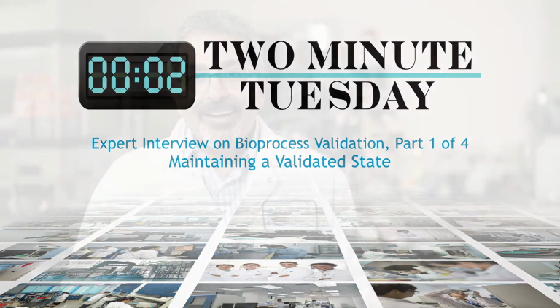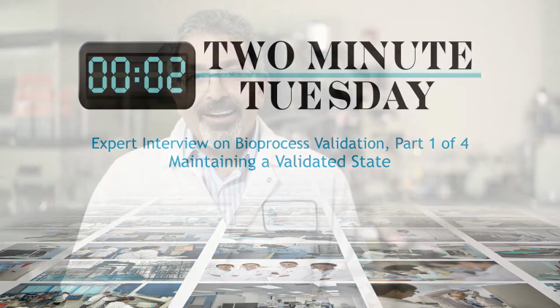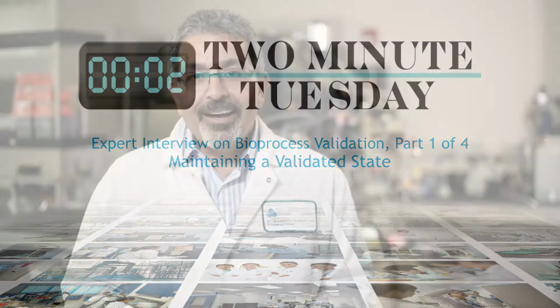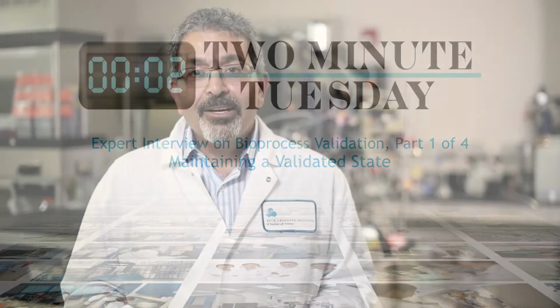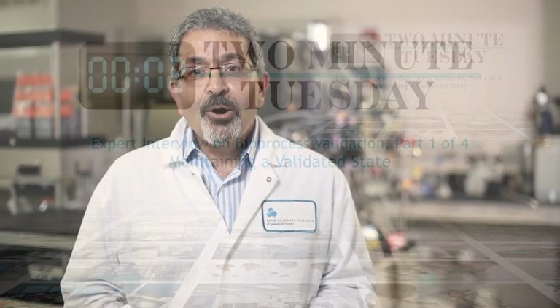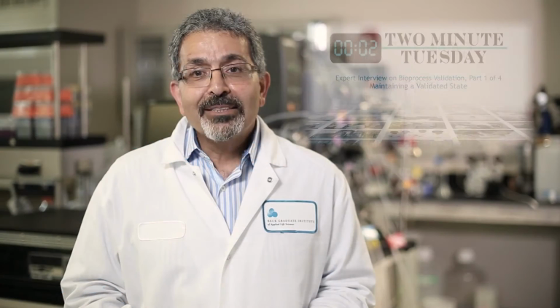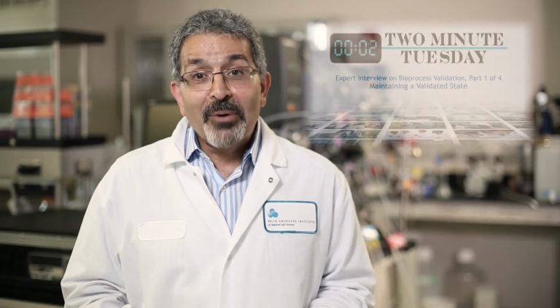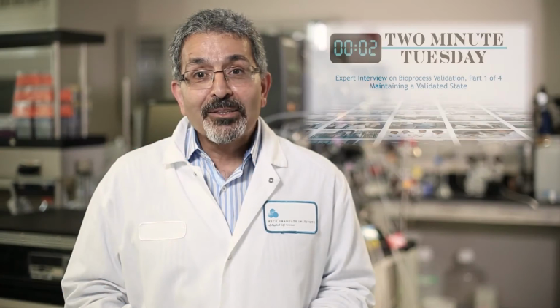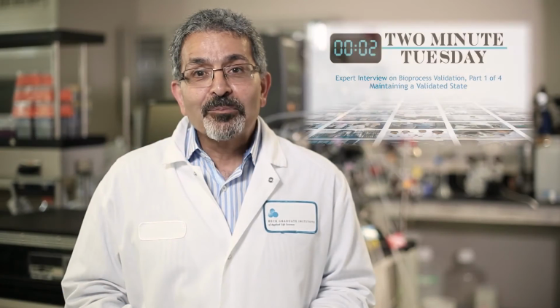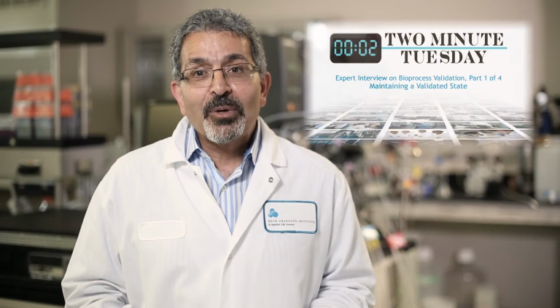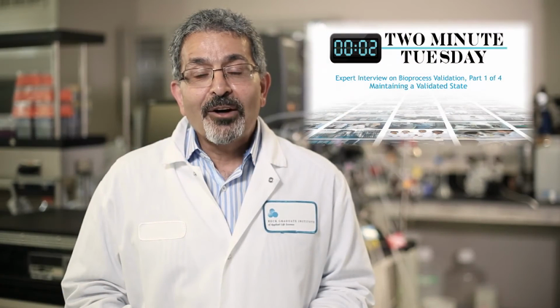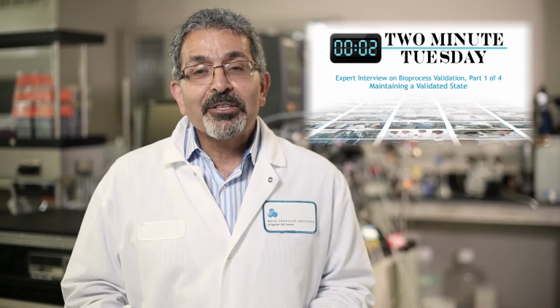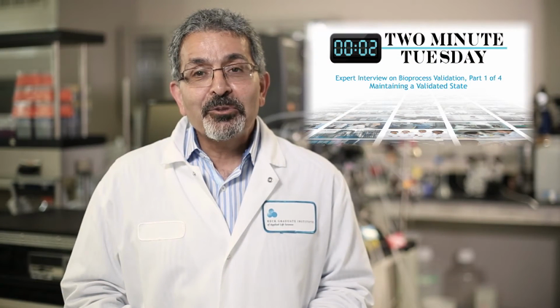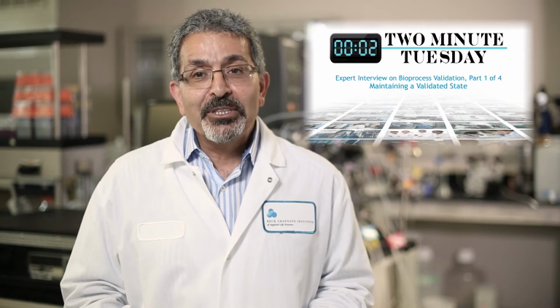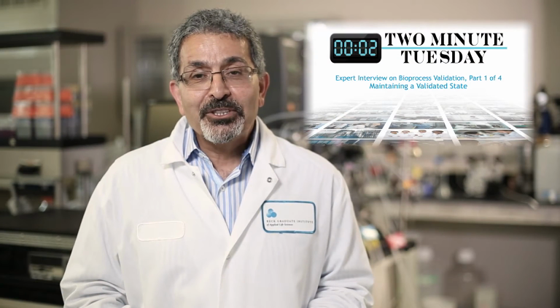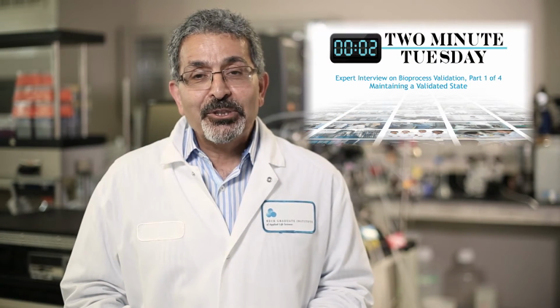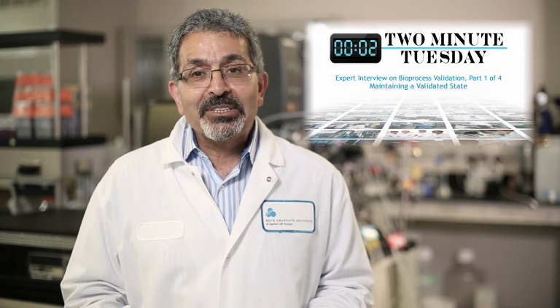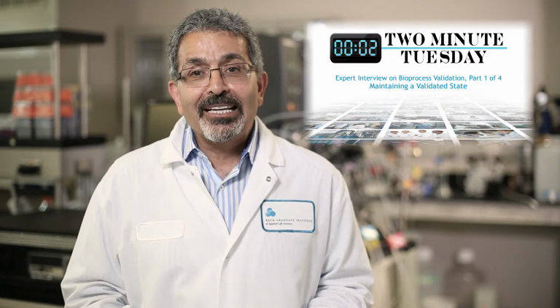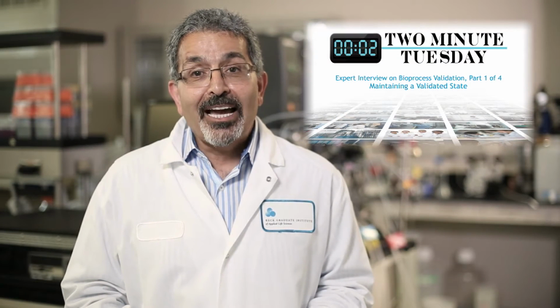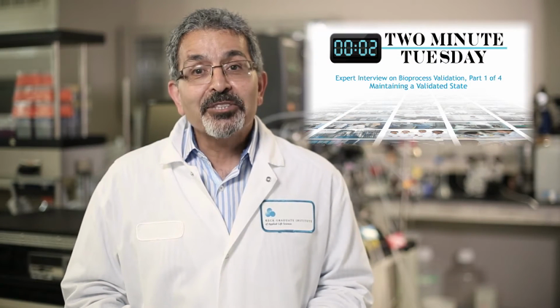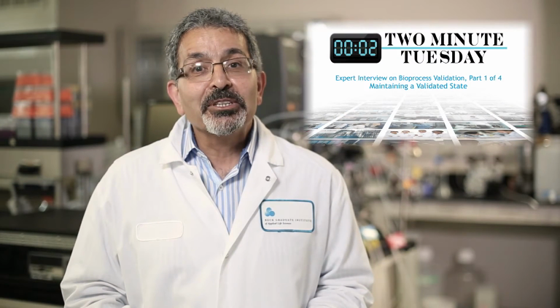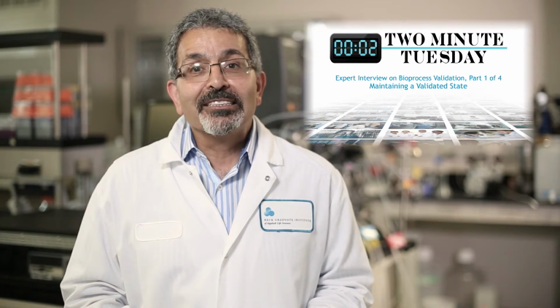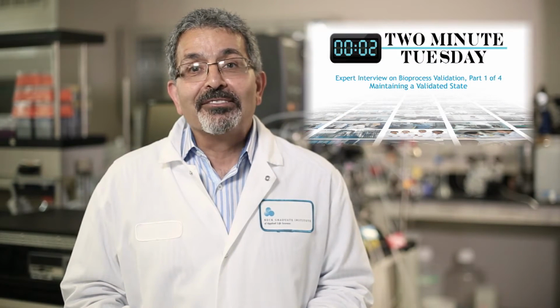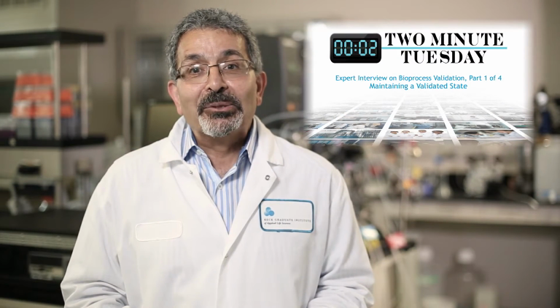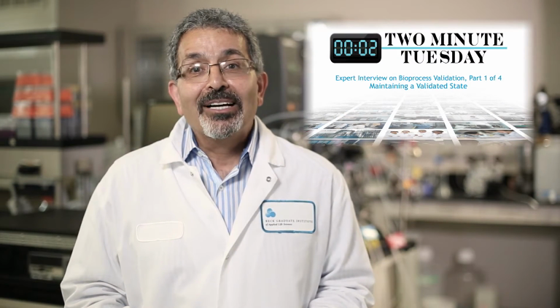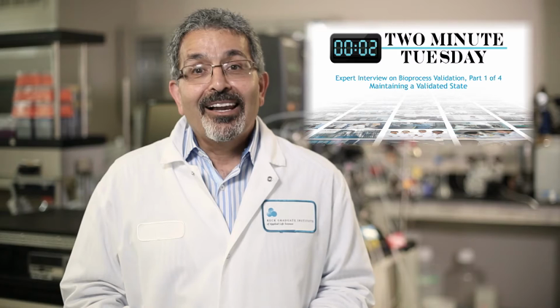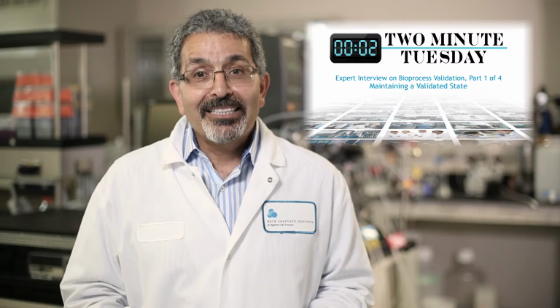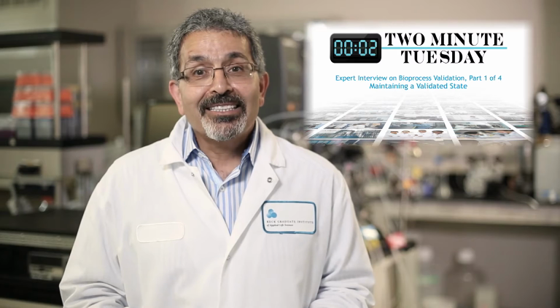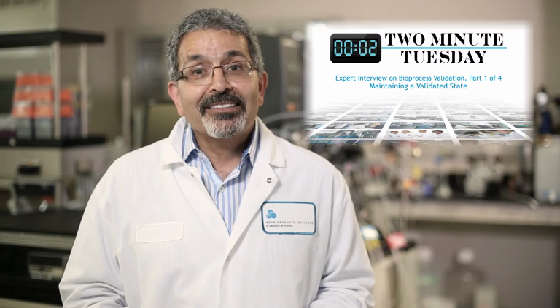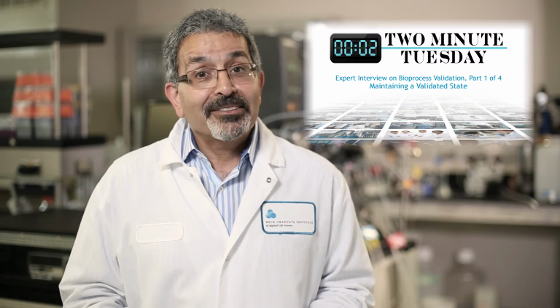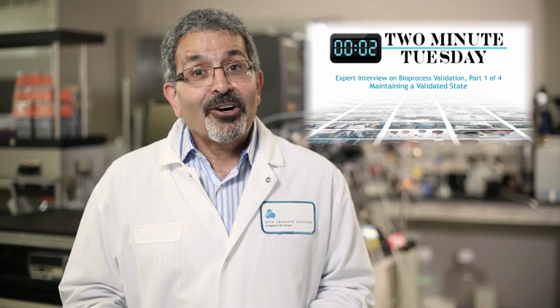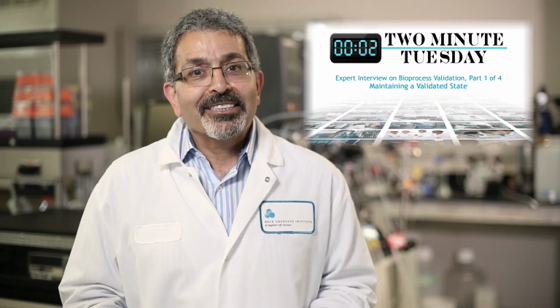Hello and welcome to another Two Minutes Tuesday Expert Interview. Let's get started.